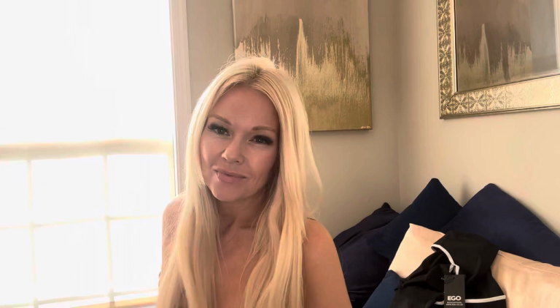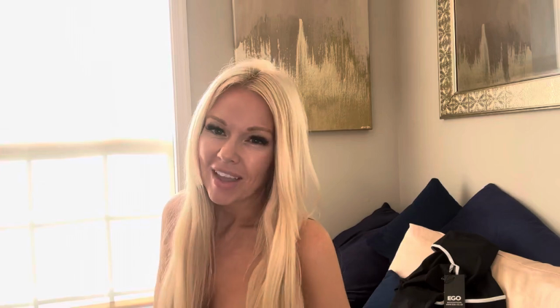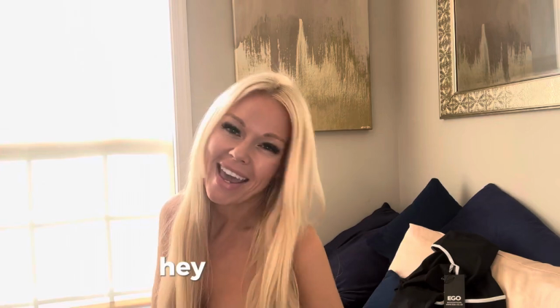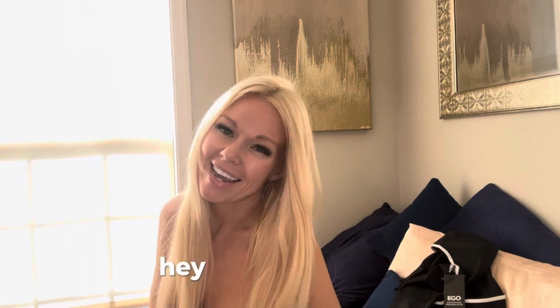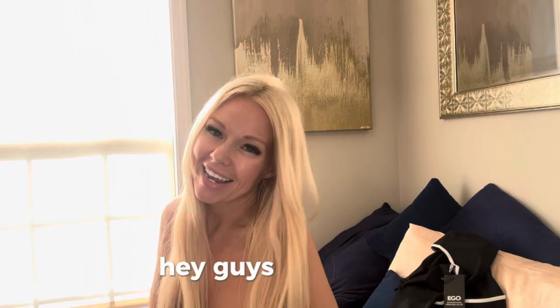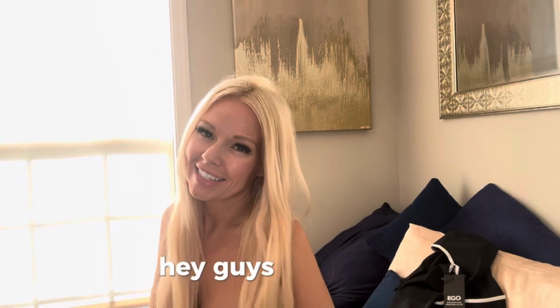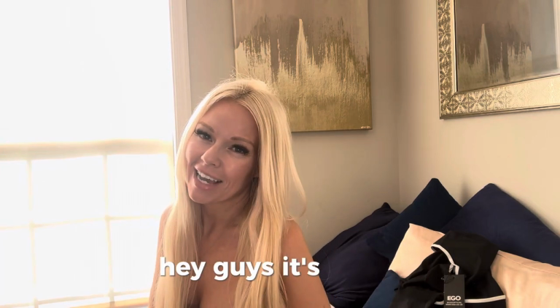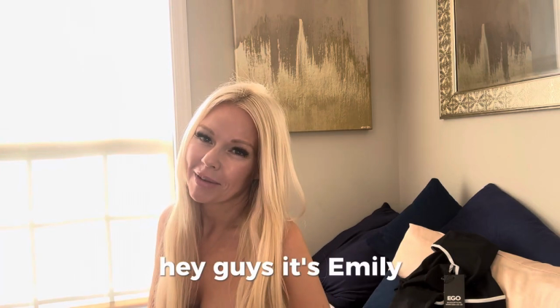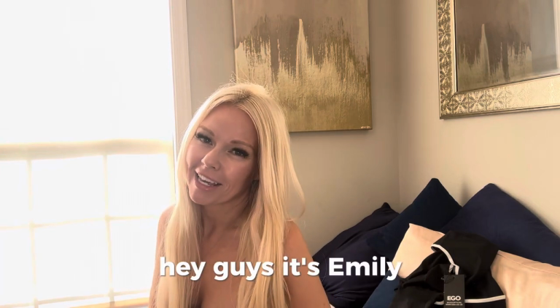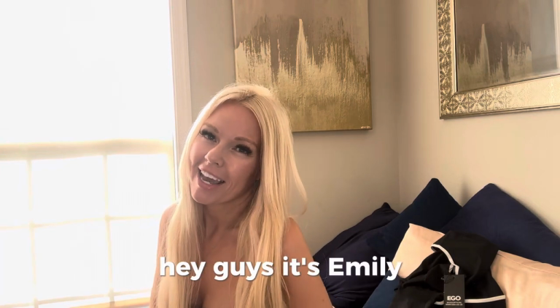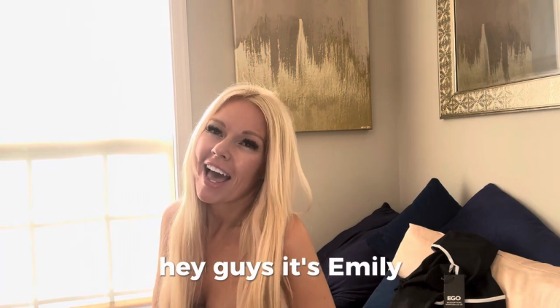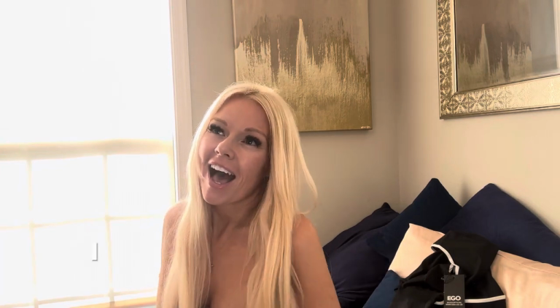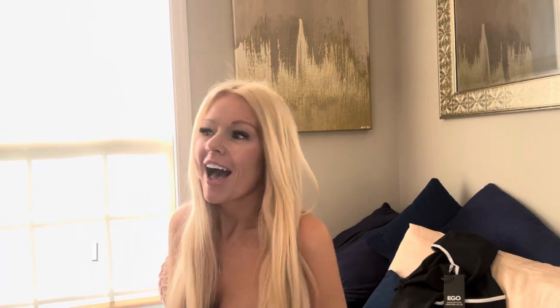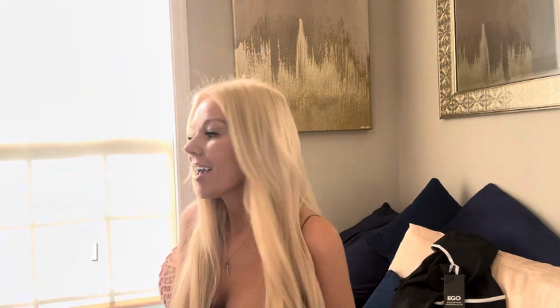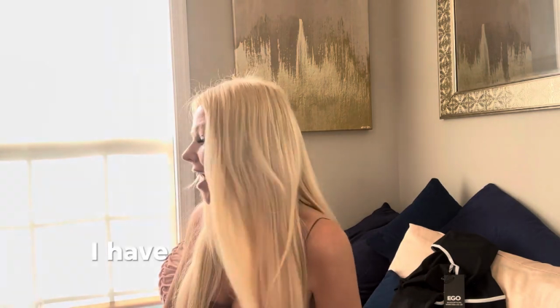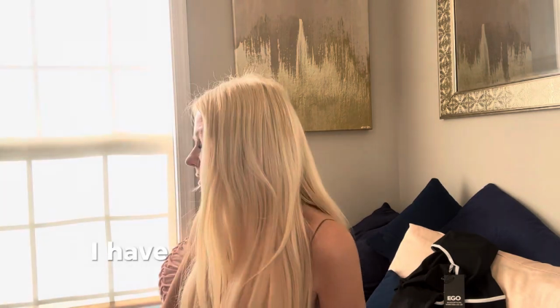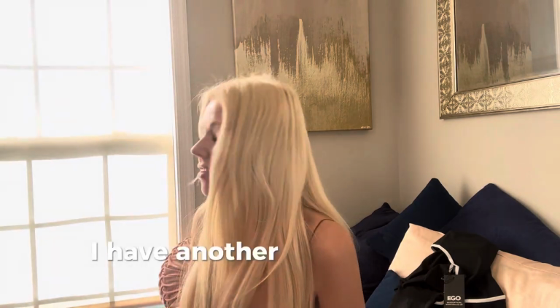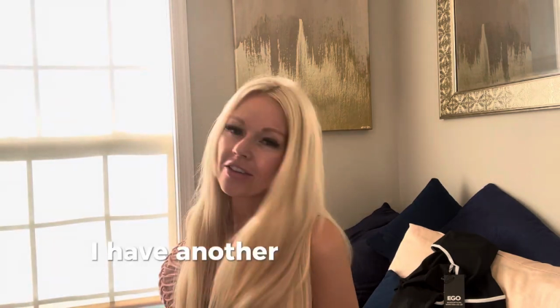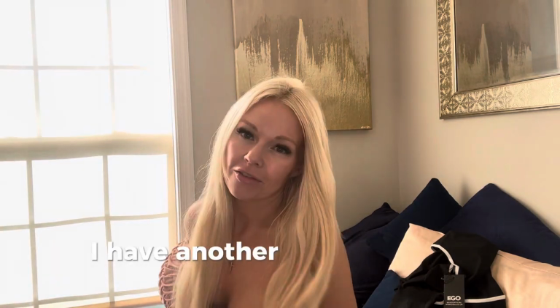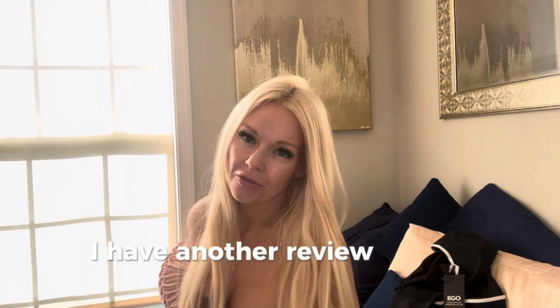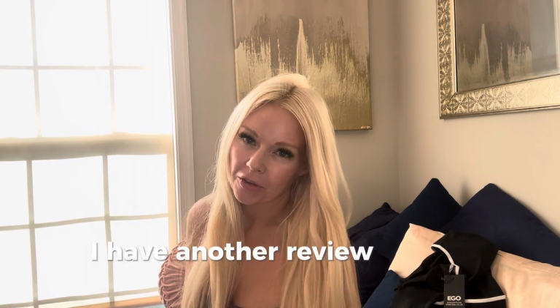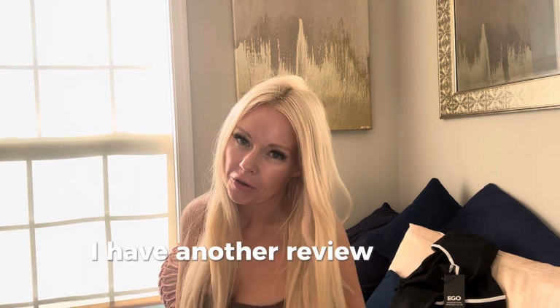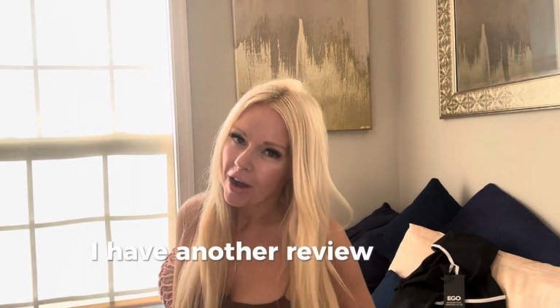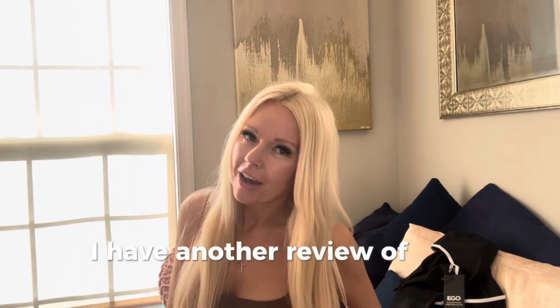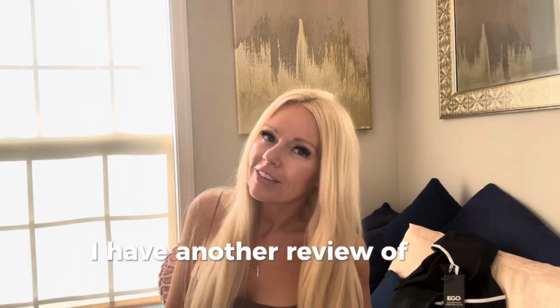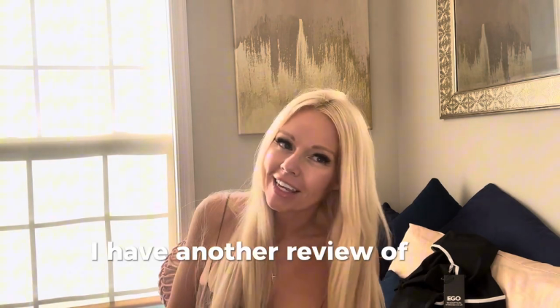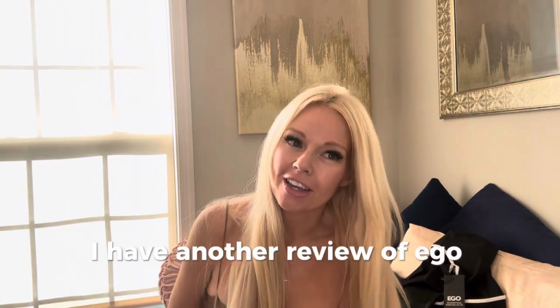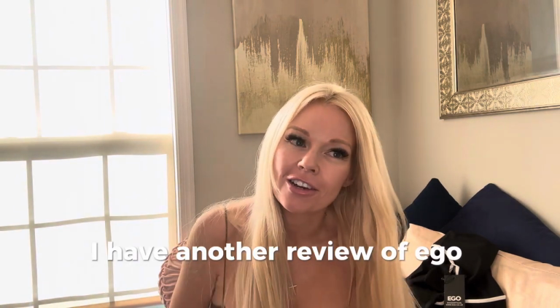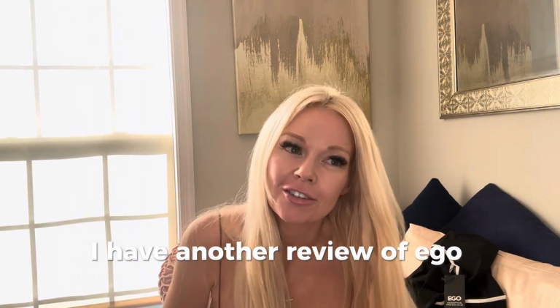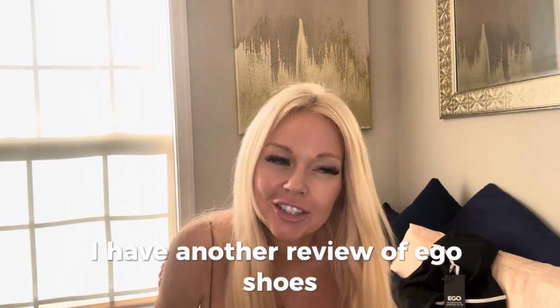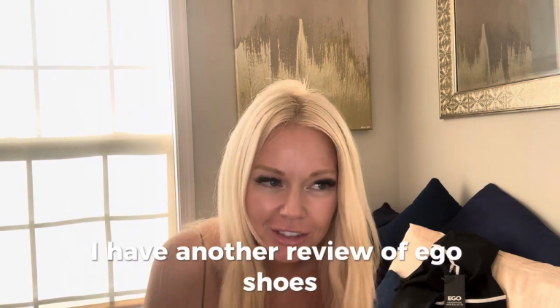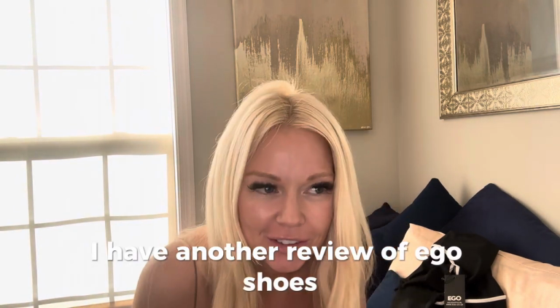Hey guys, it's Emily. I have another review of Ego Shoes.